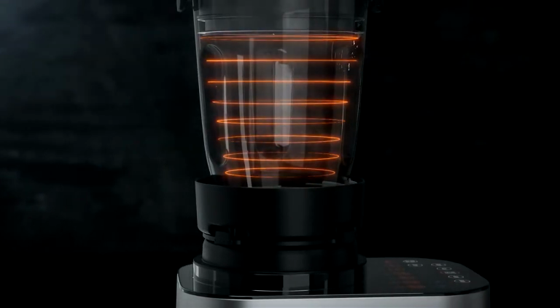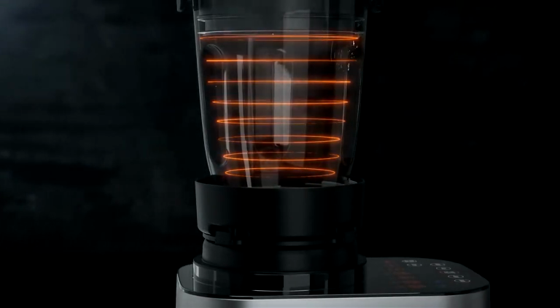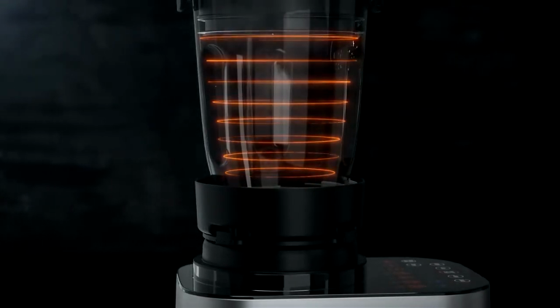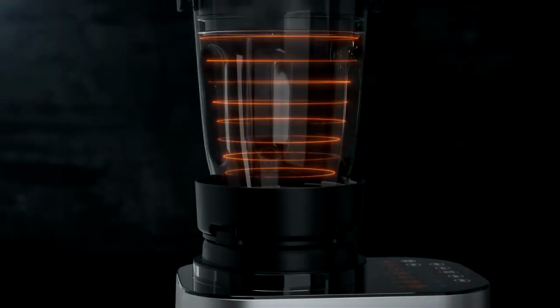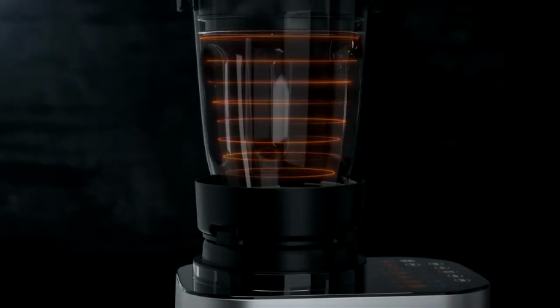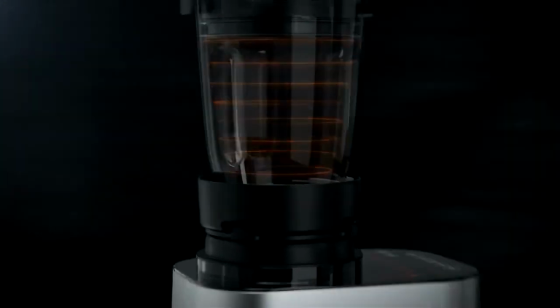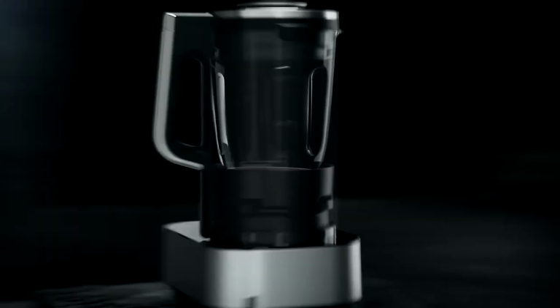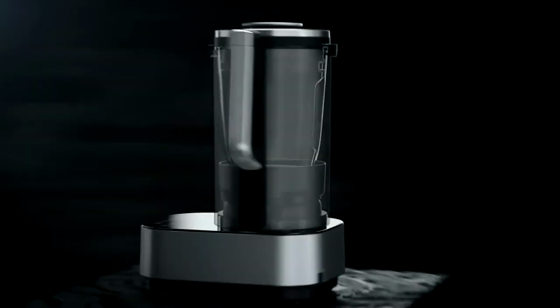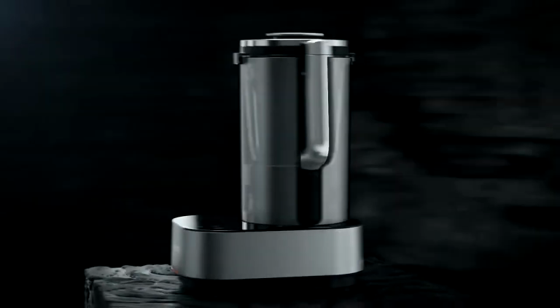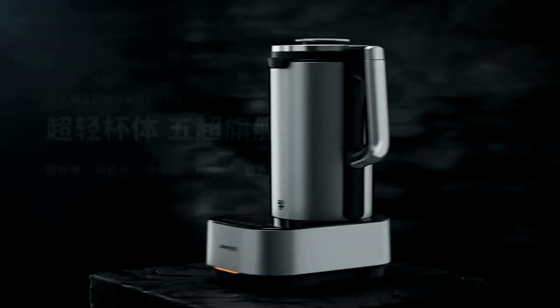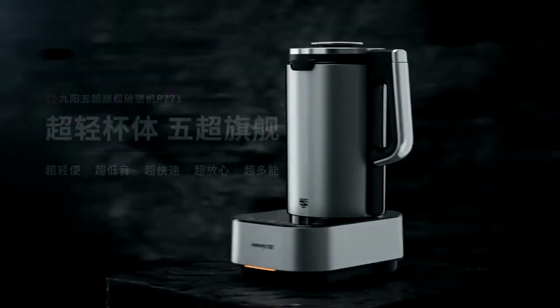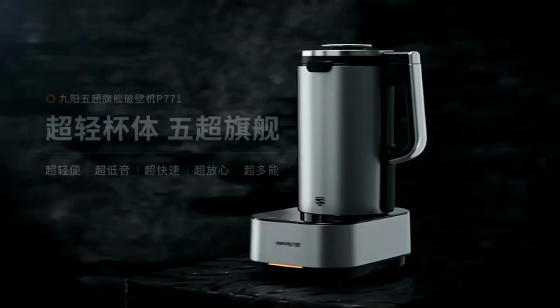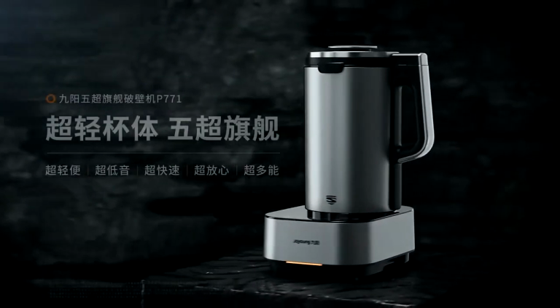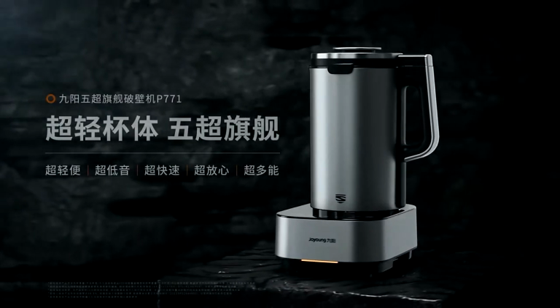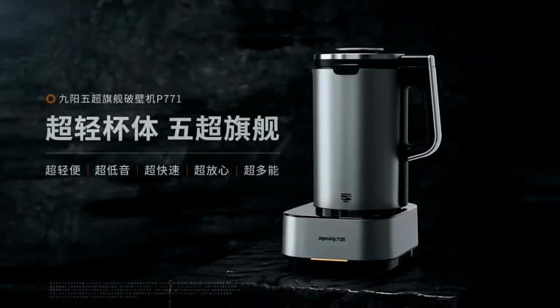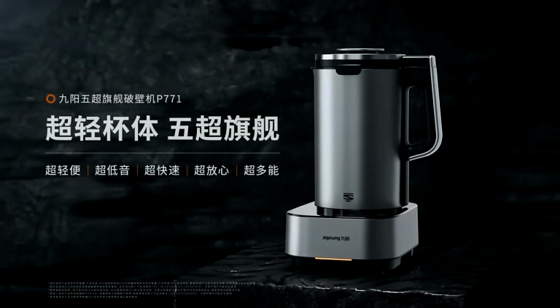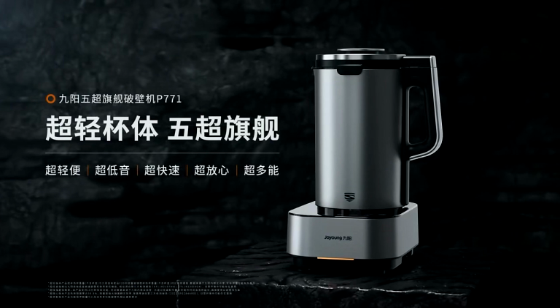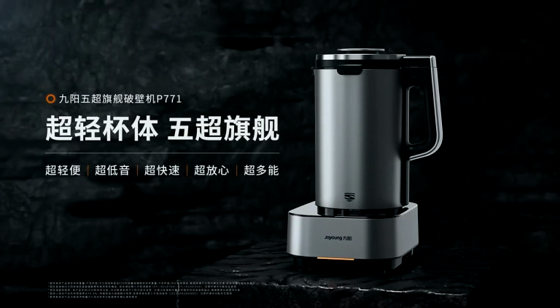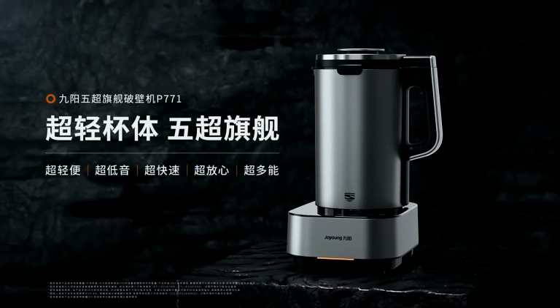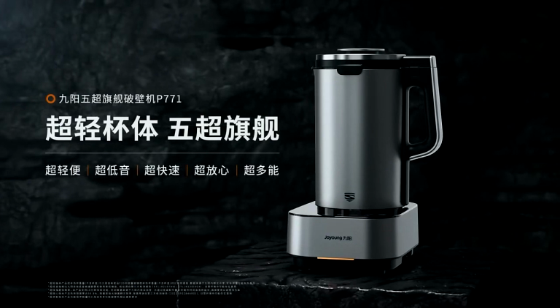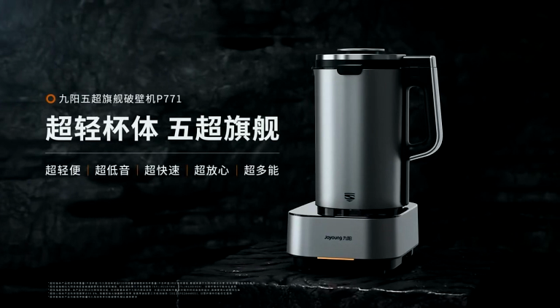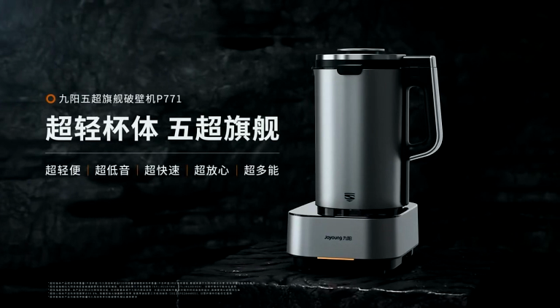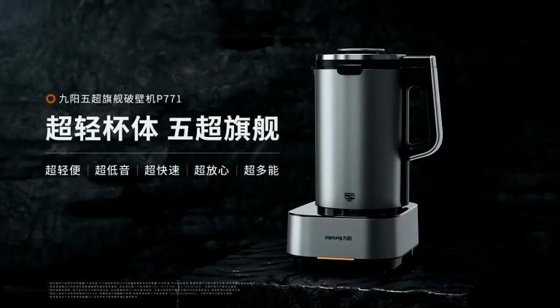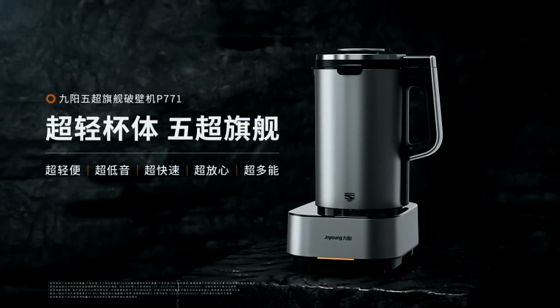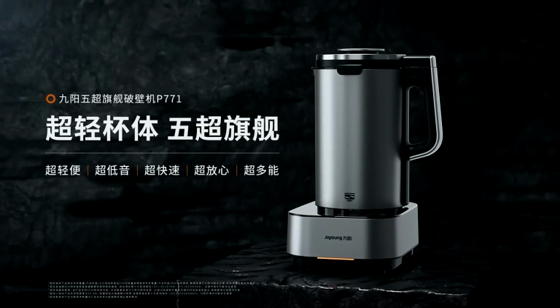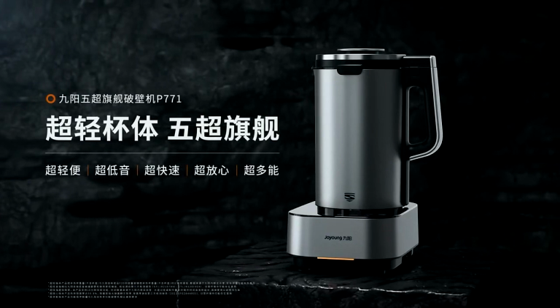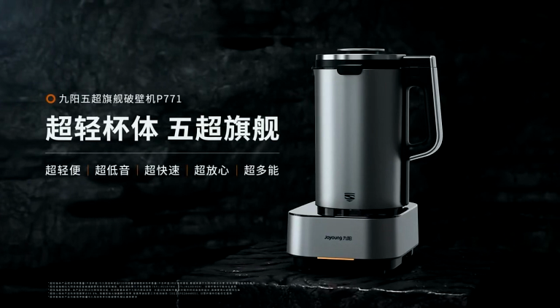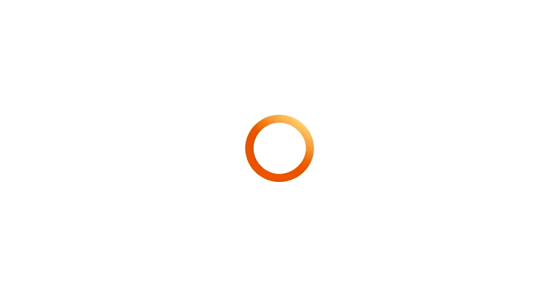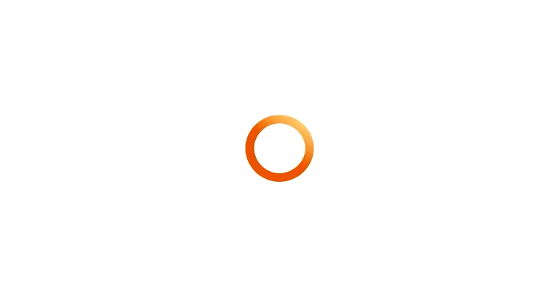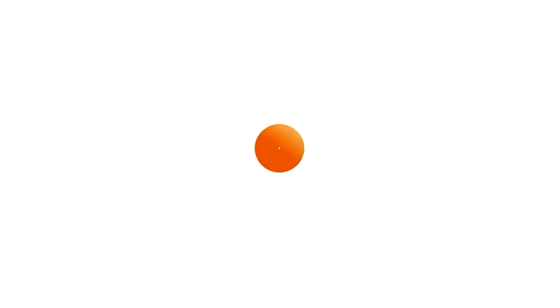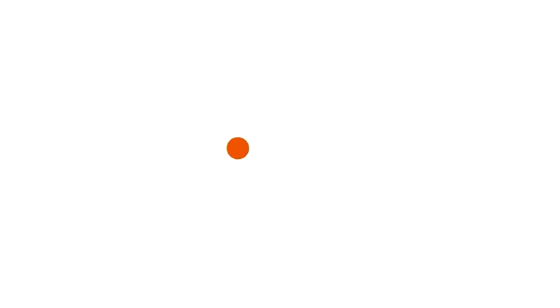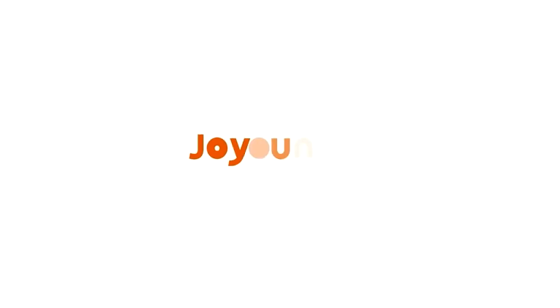Upgrade your kitchen today with the Joyung L18 P771 and experience the difference.